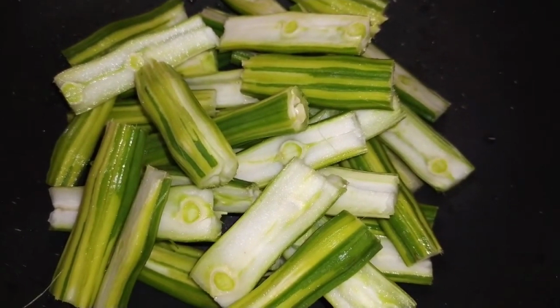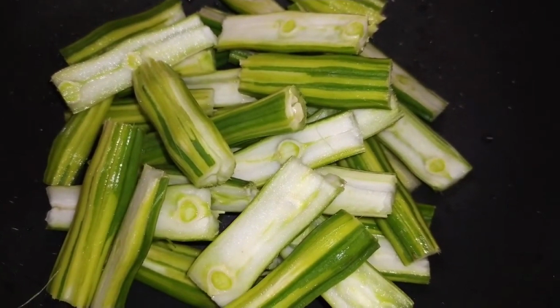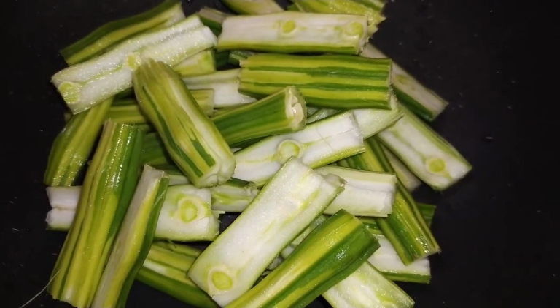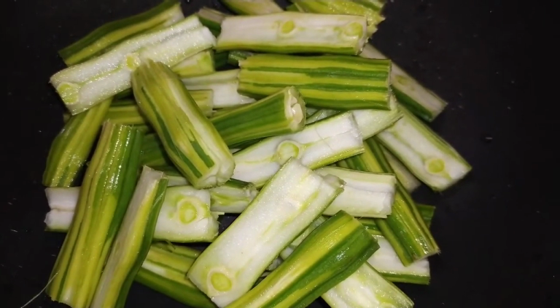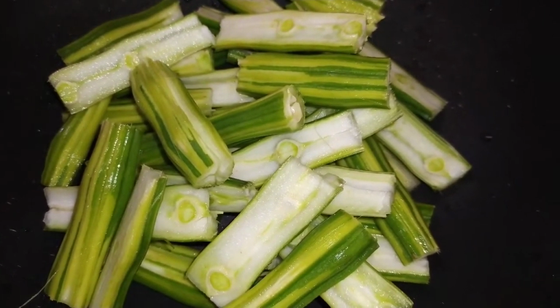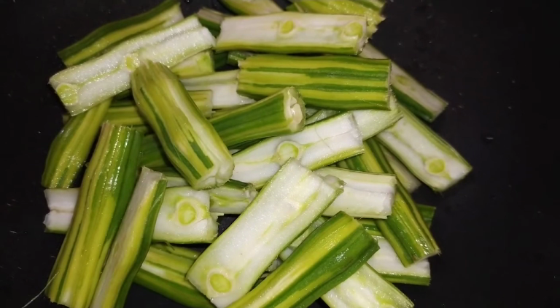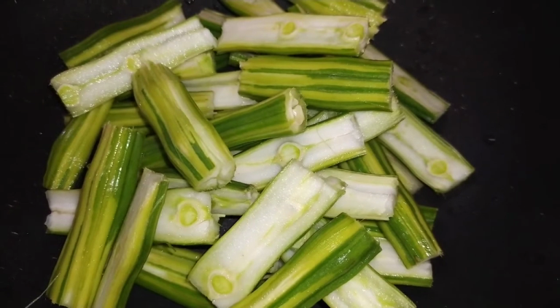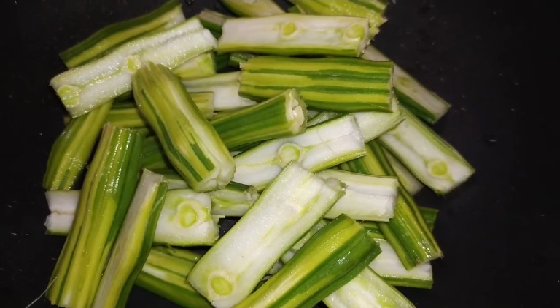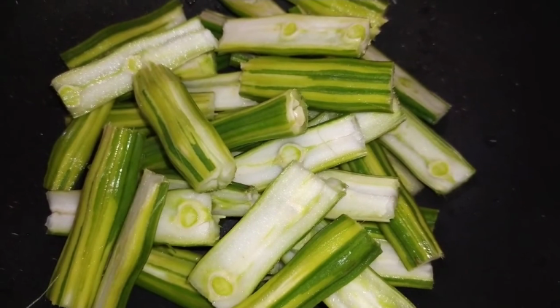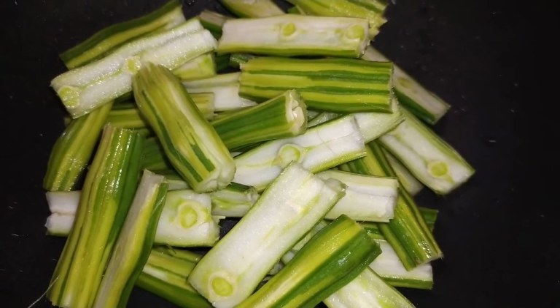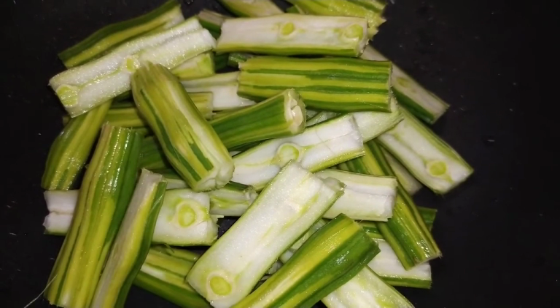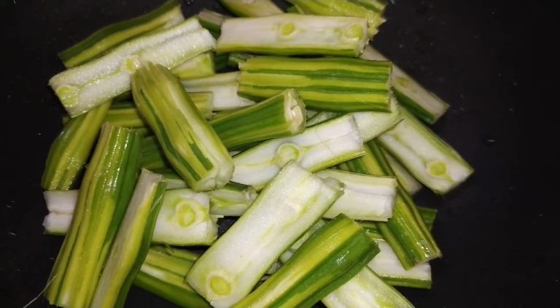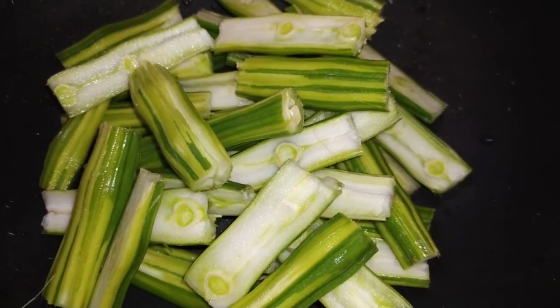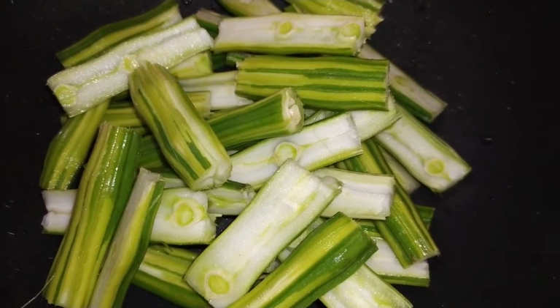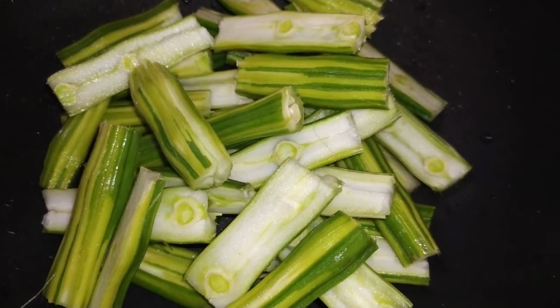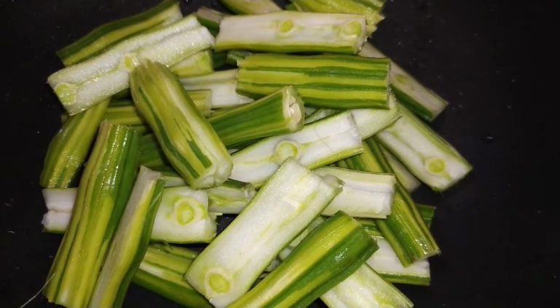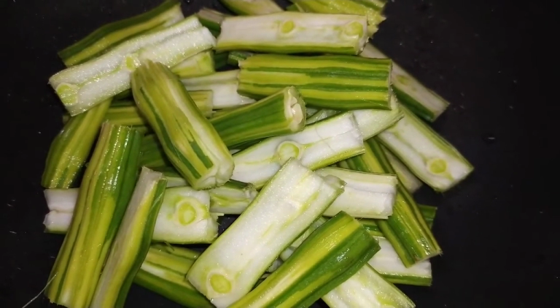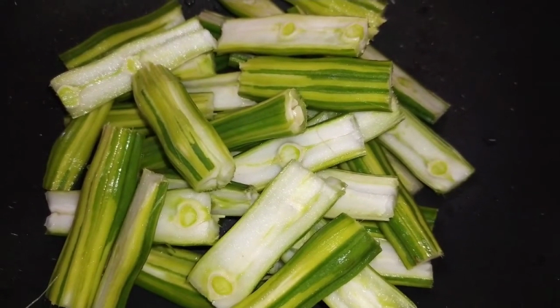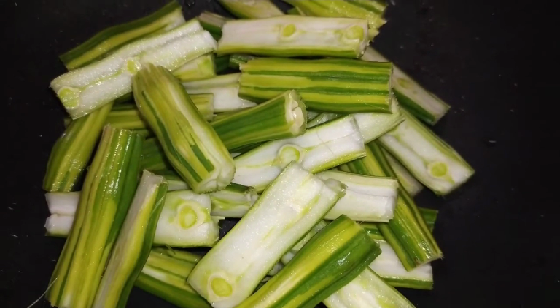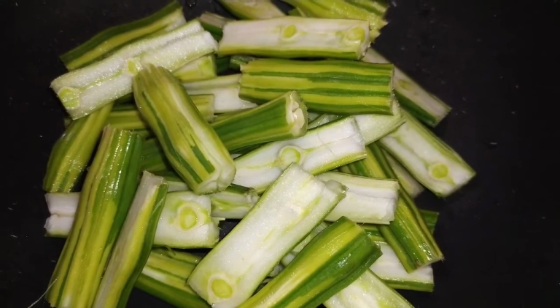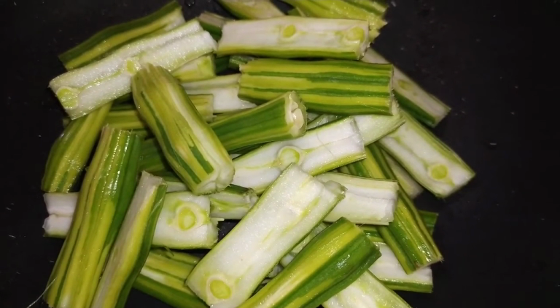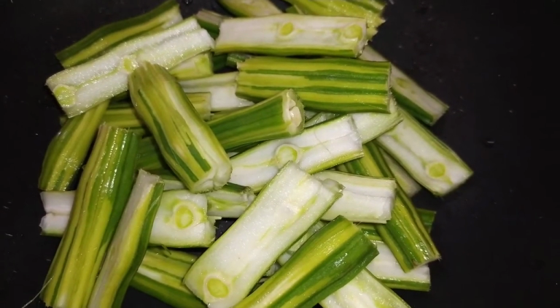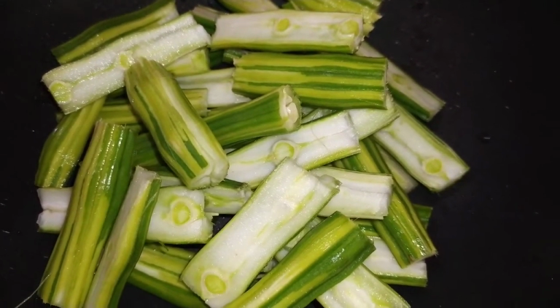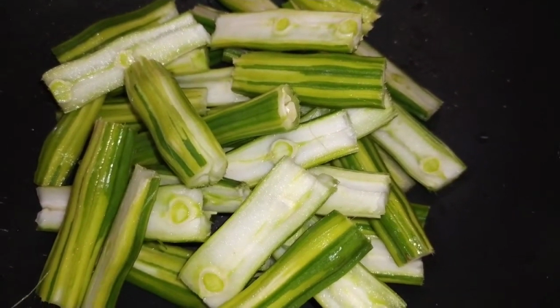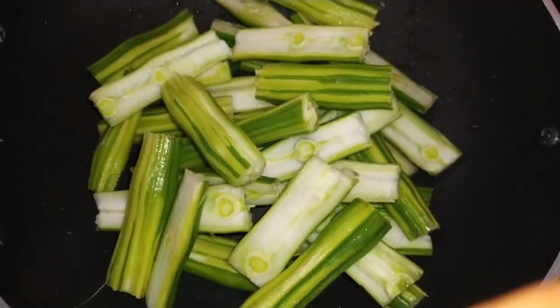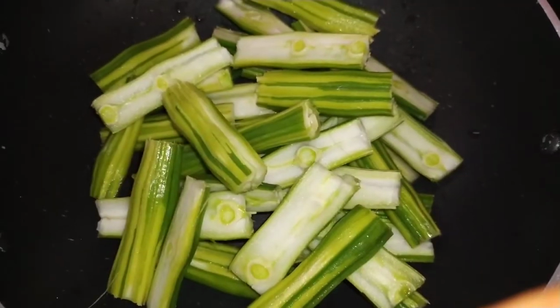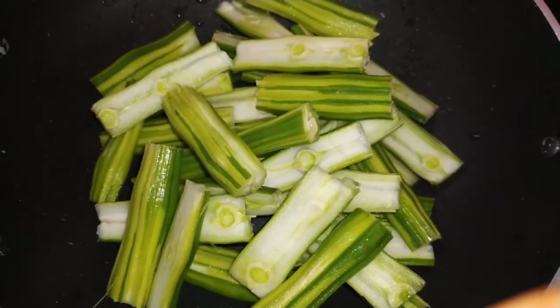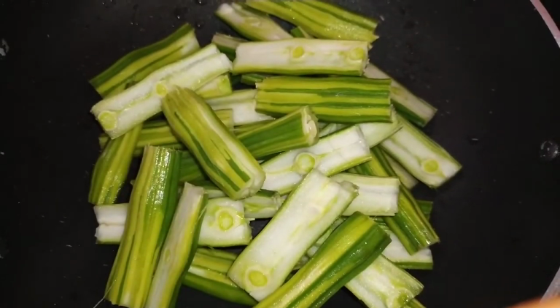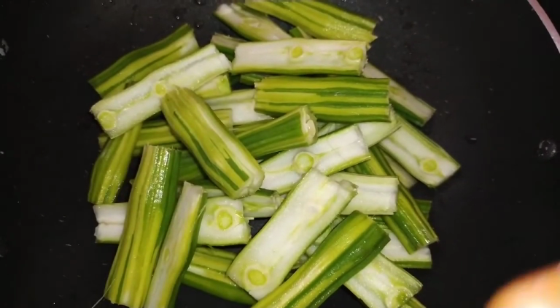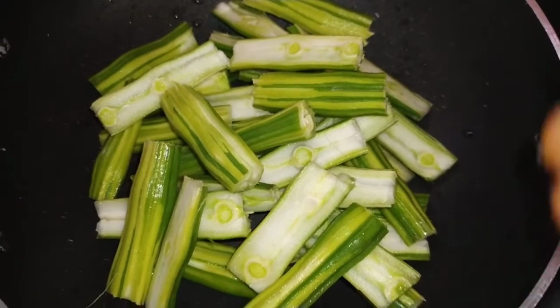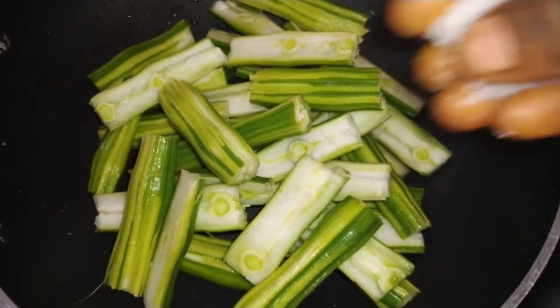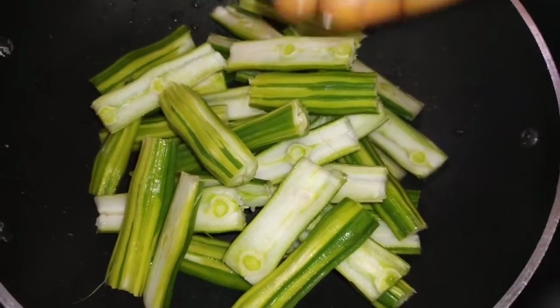I will tell you how to make this dish. This dish is all green tea in this season.